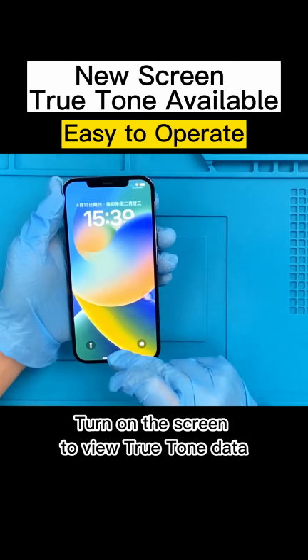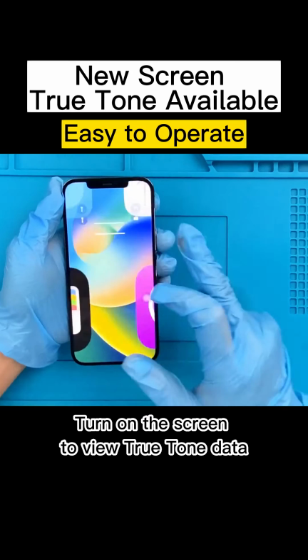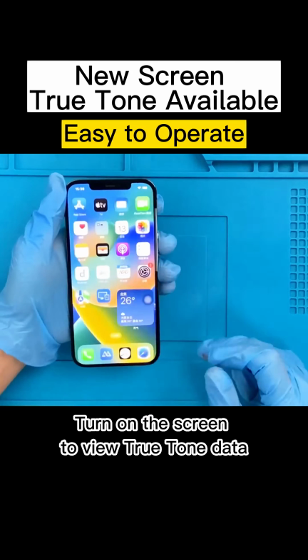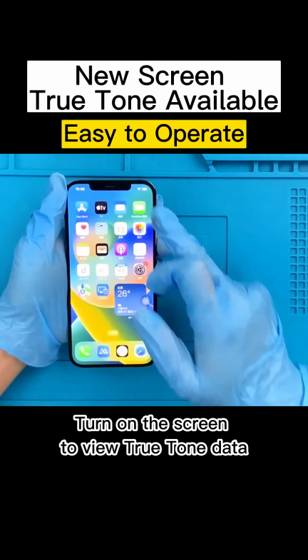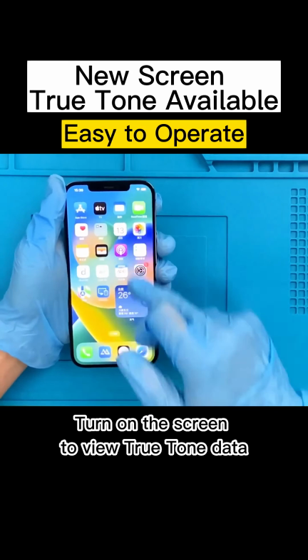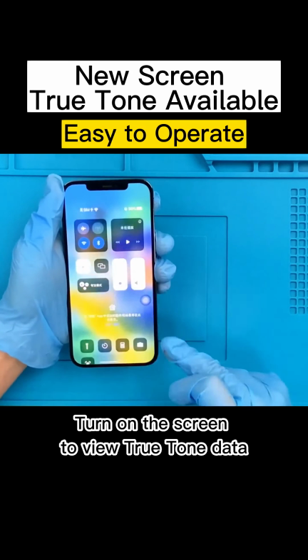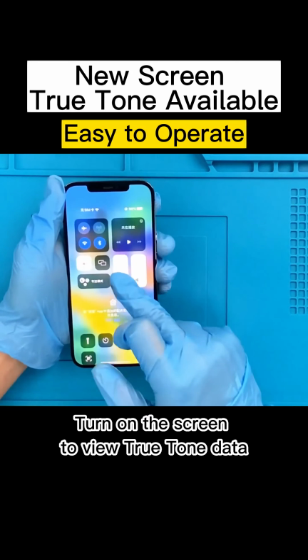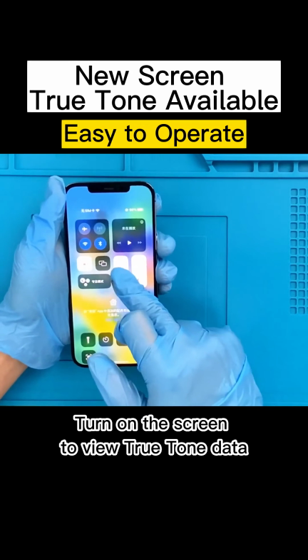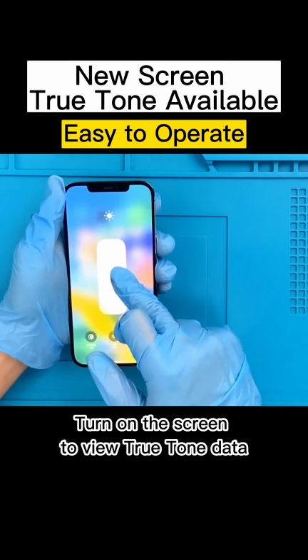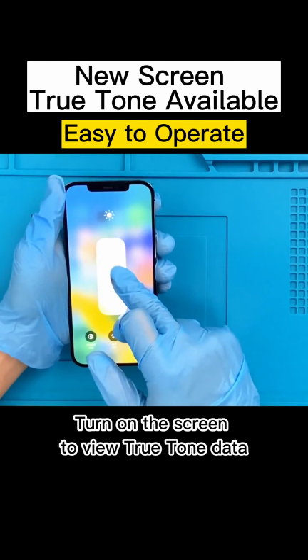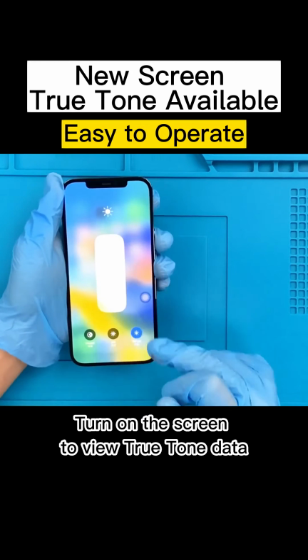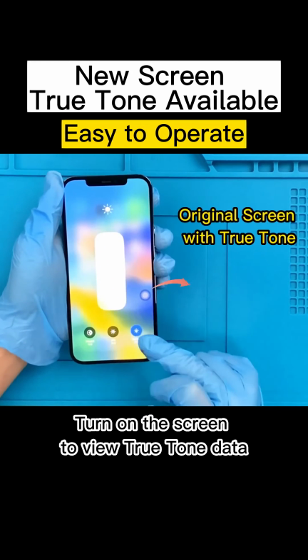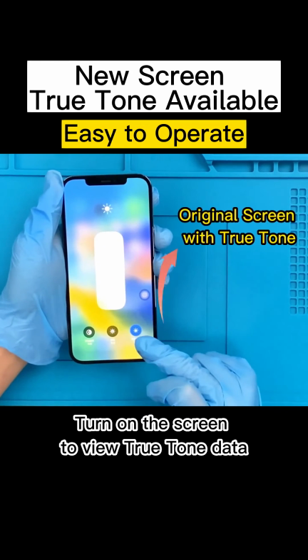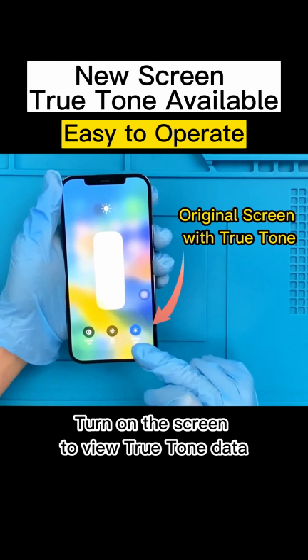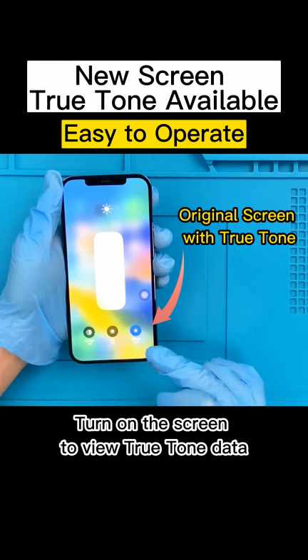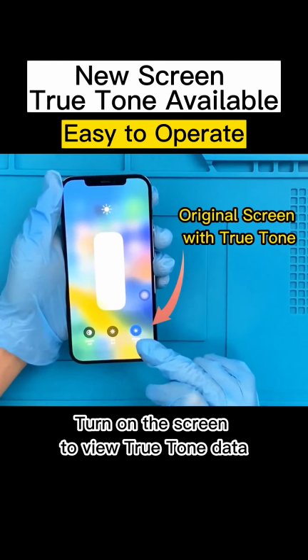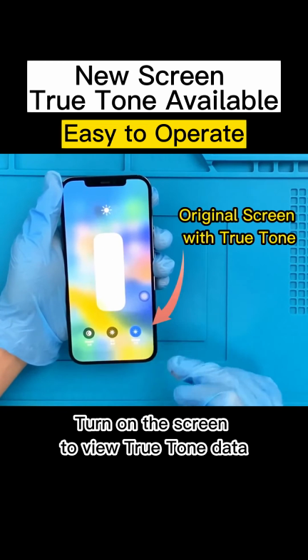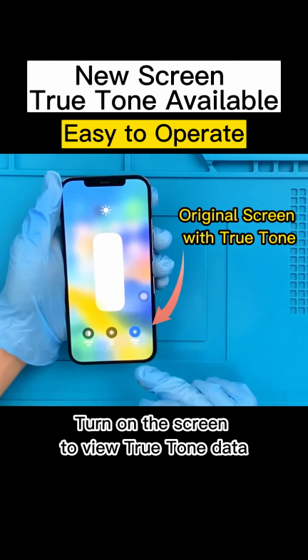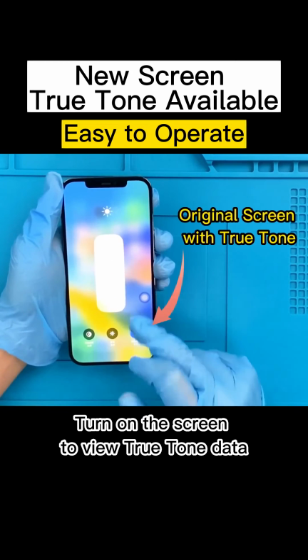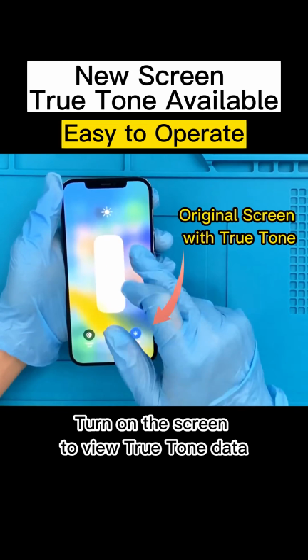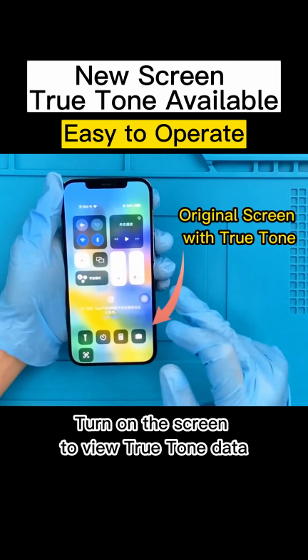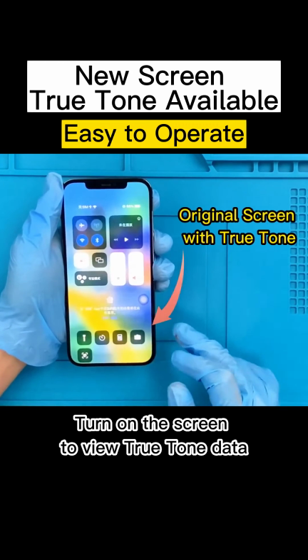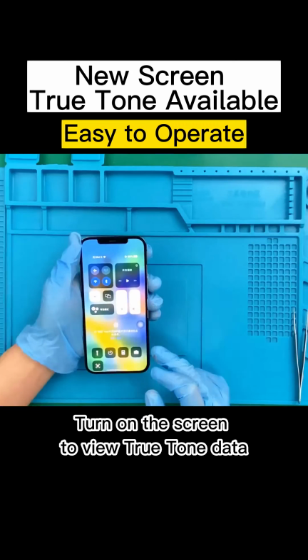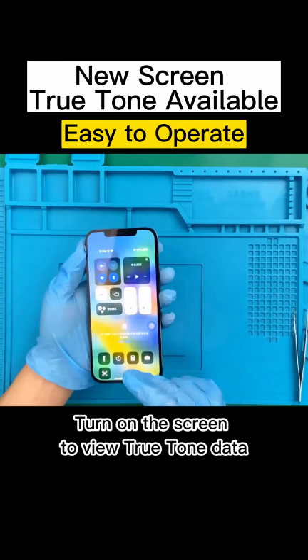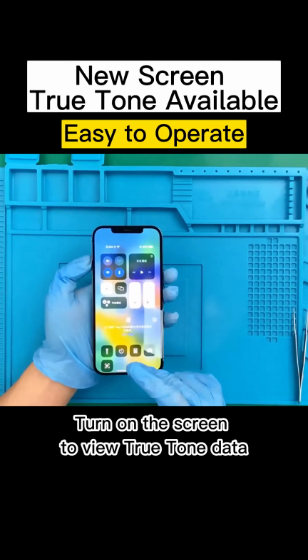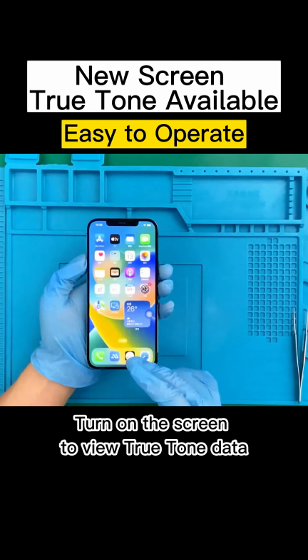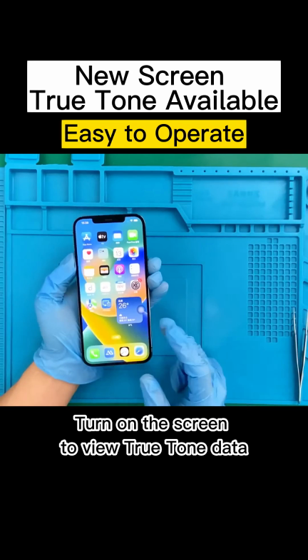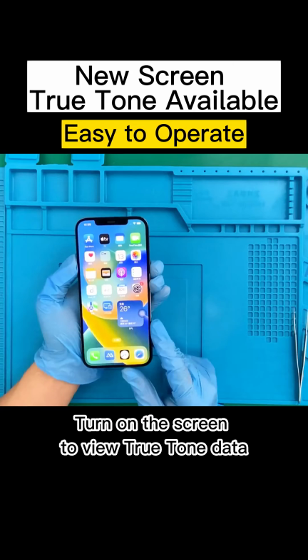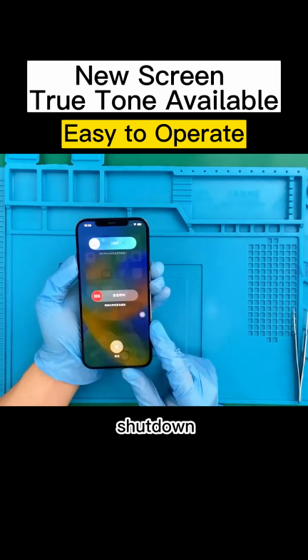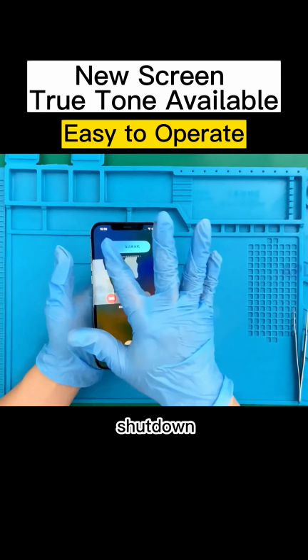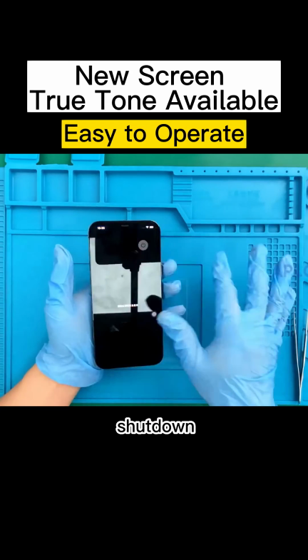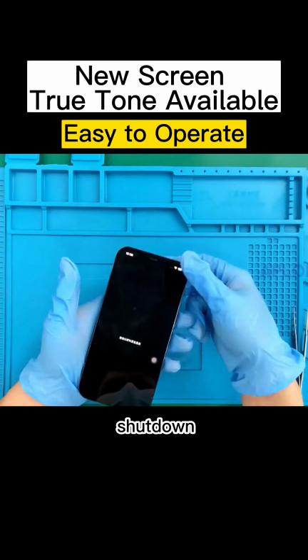Turn on the screen to view True Tone data, then shut down.